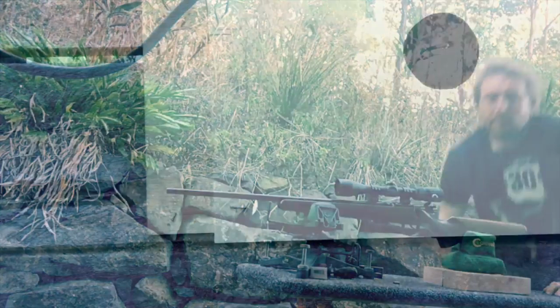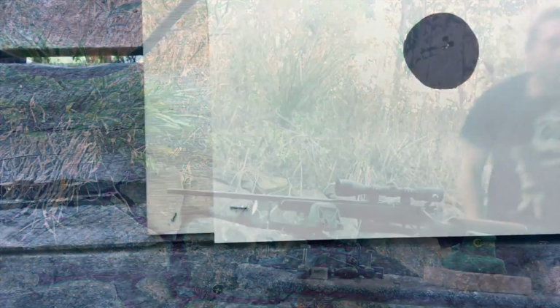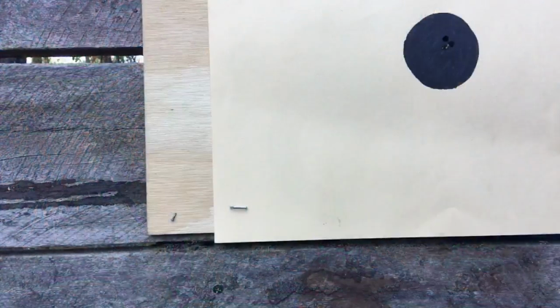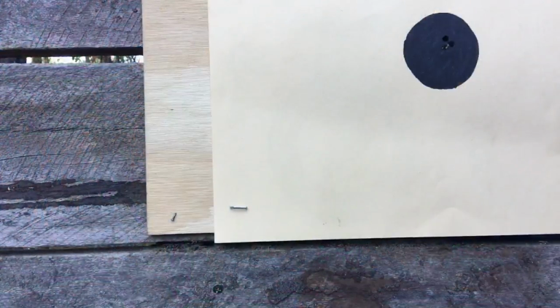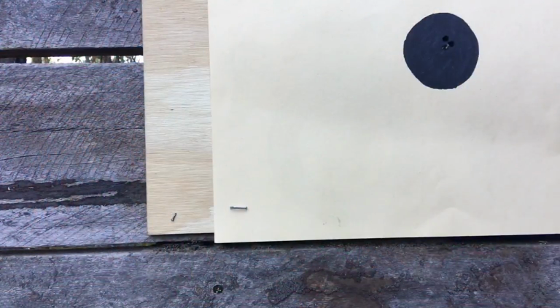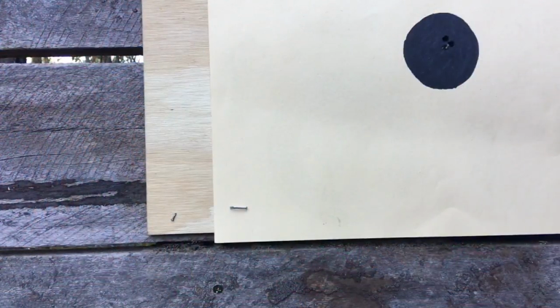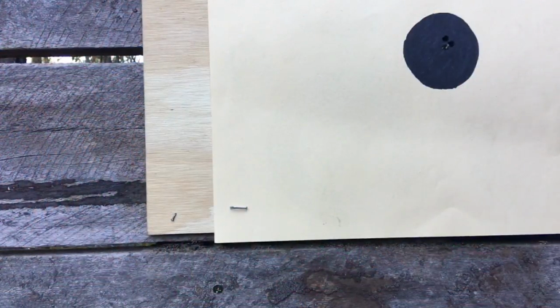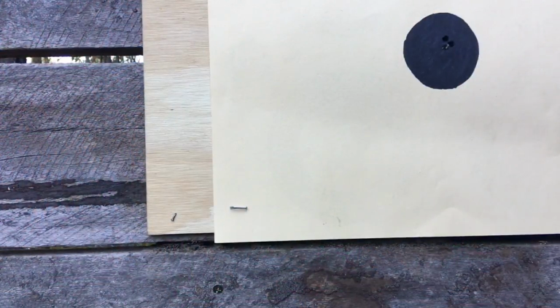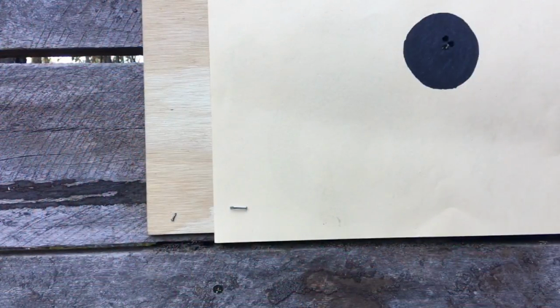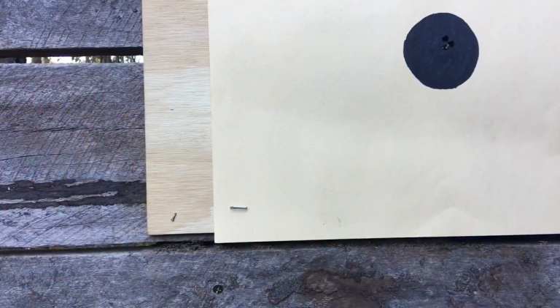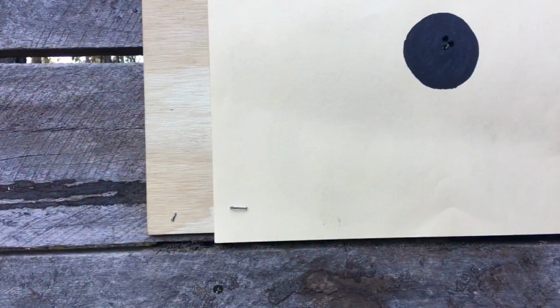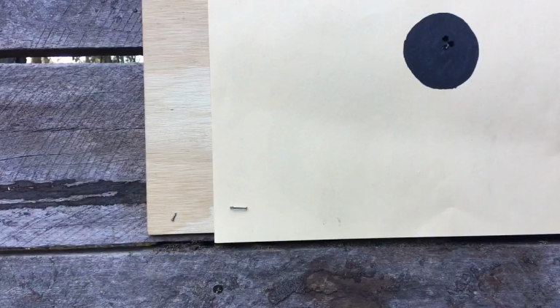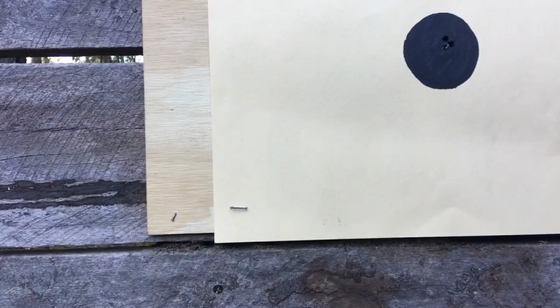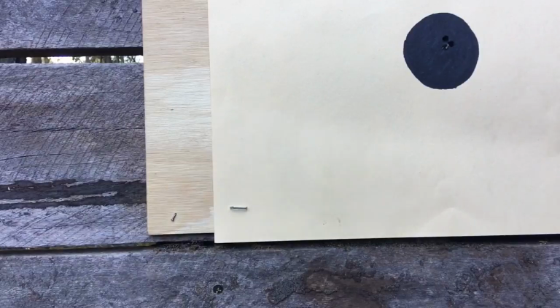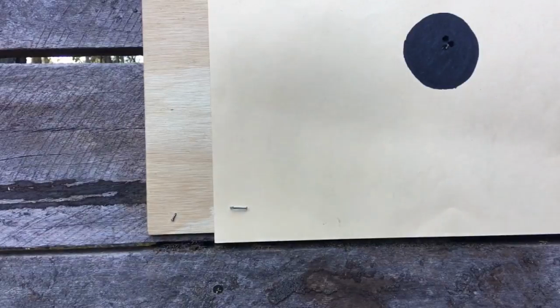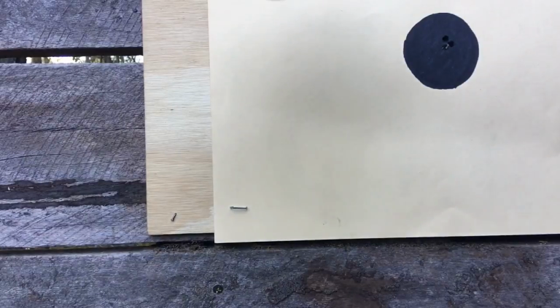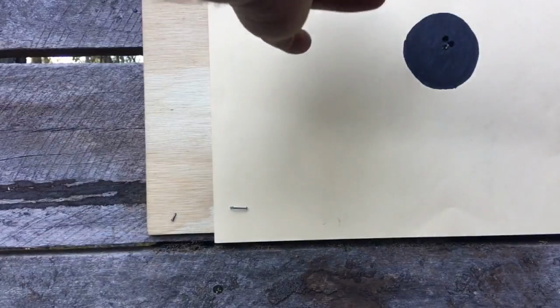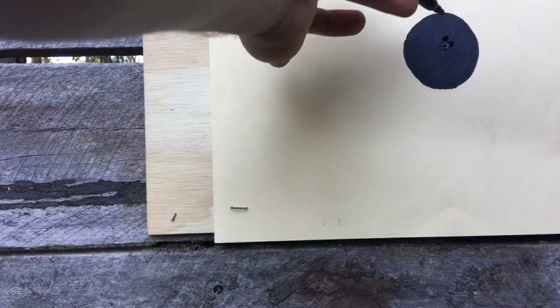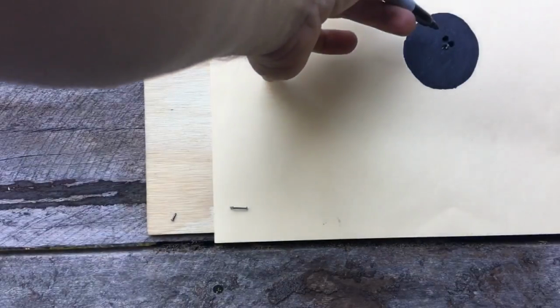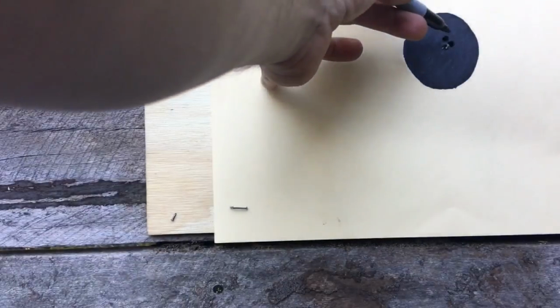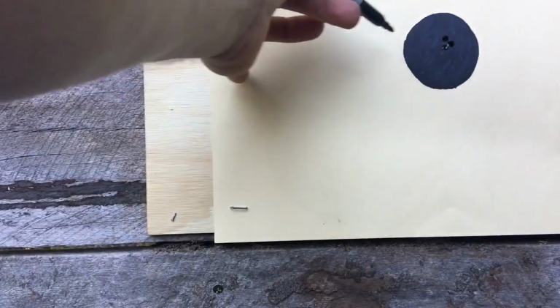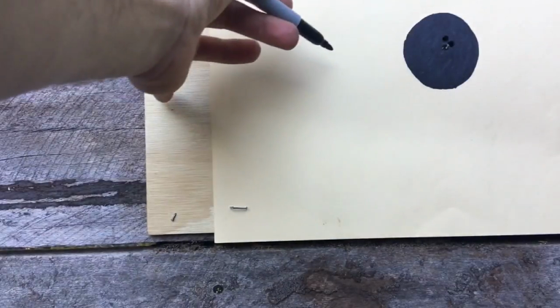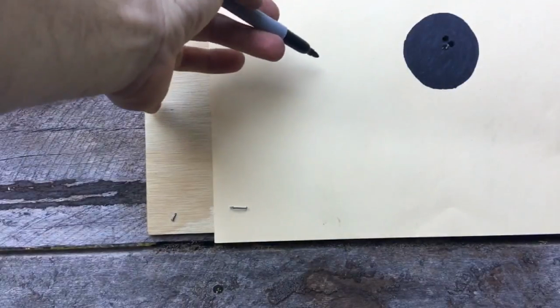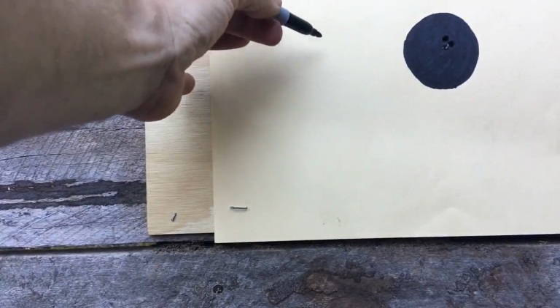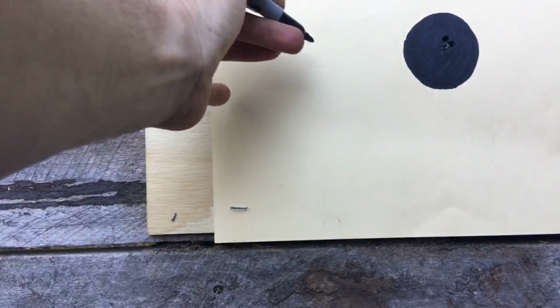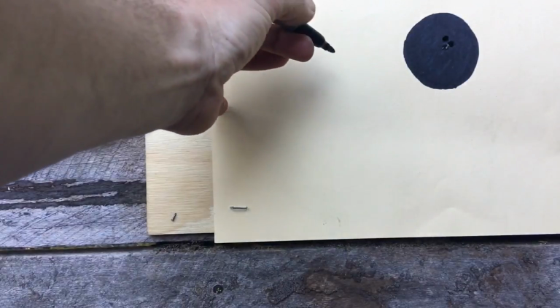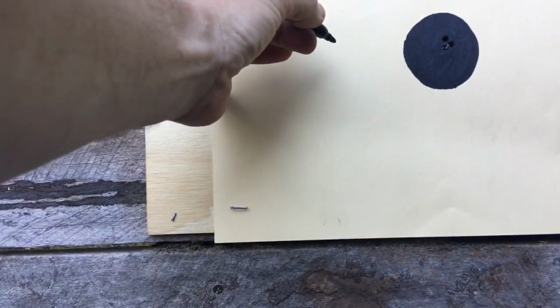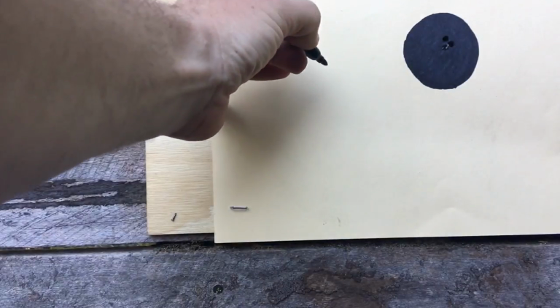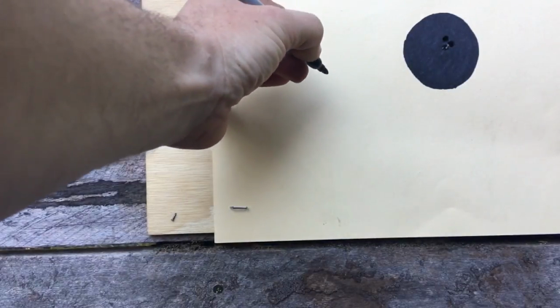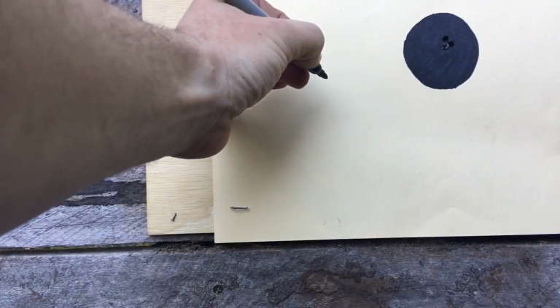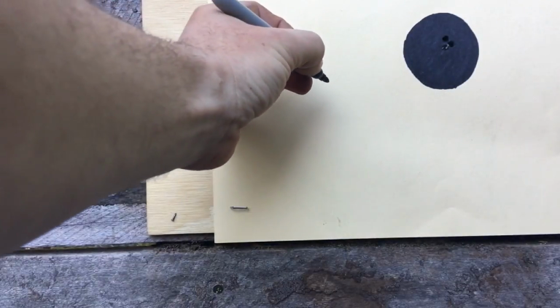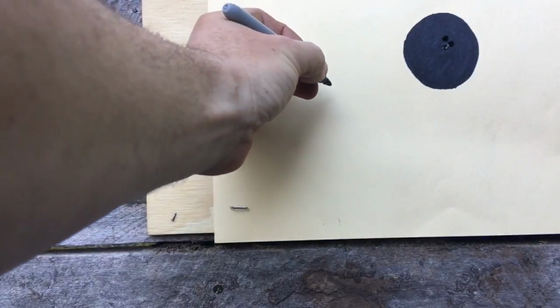It's a bit hard back there looking through the scope to see where these are hitting, so I'm going to put a dot here and we'll see how close we can hit.